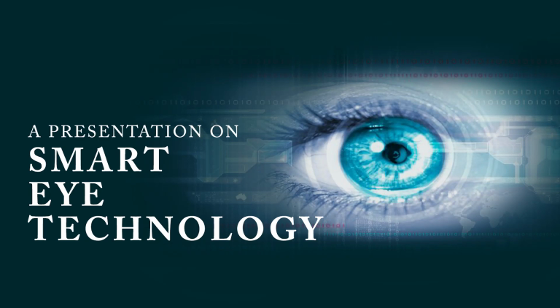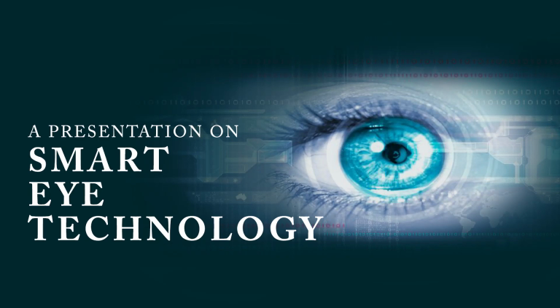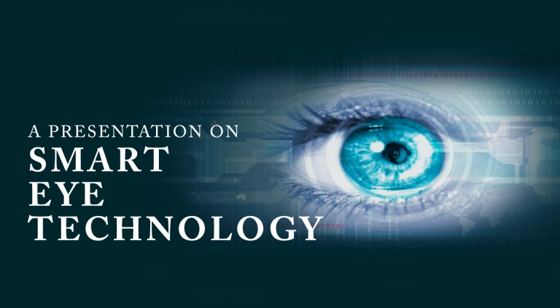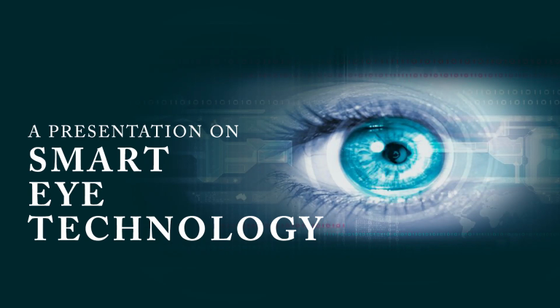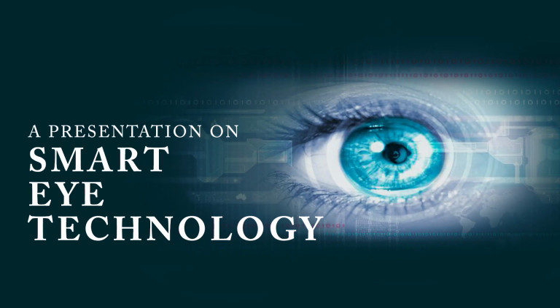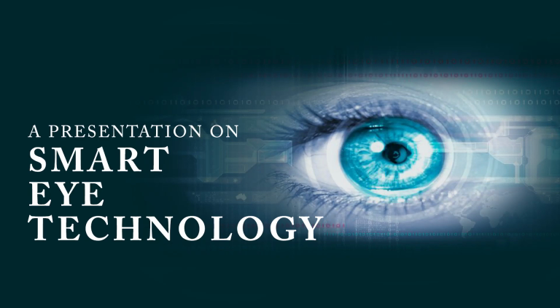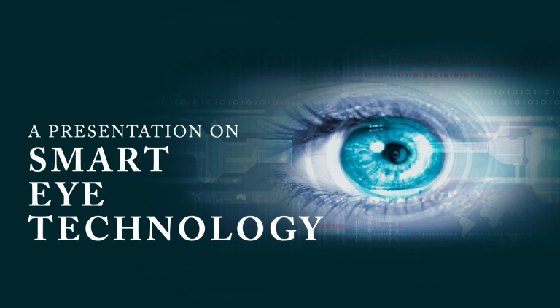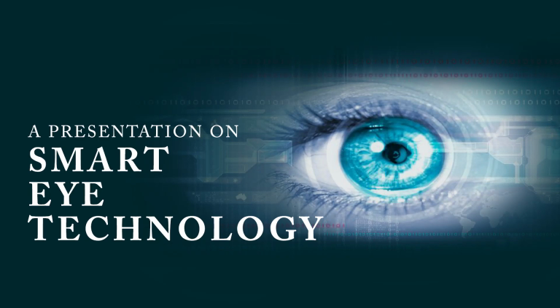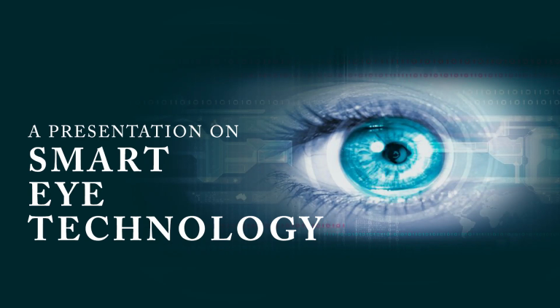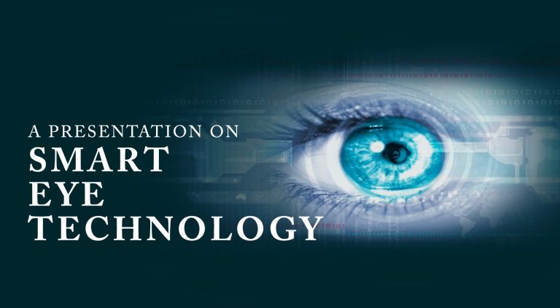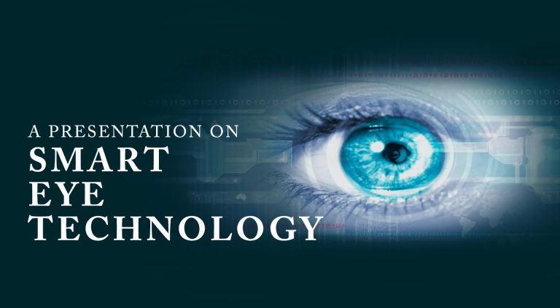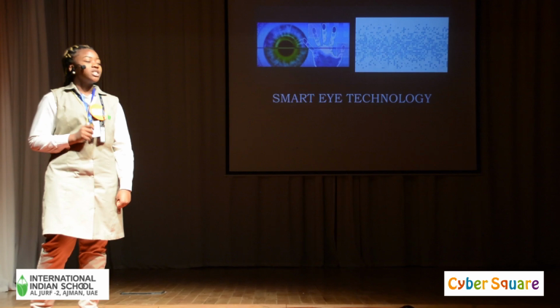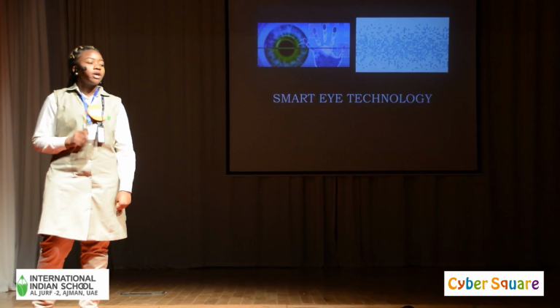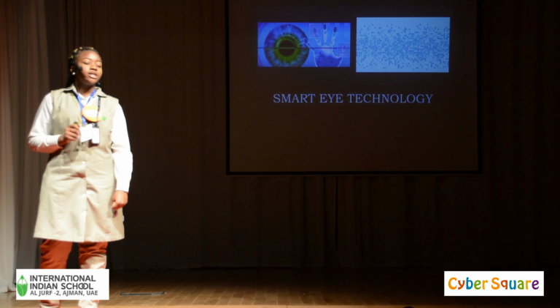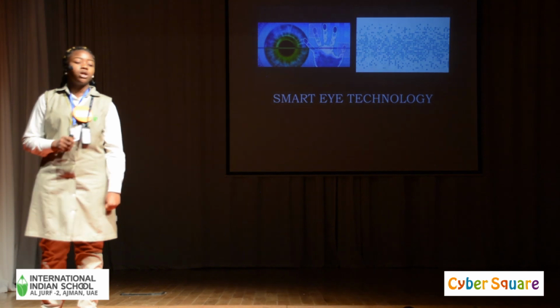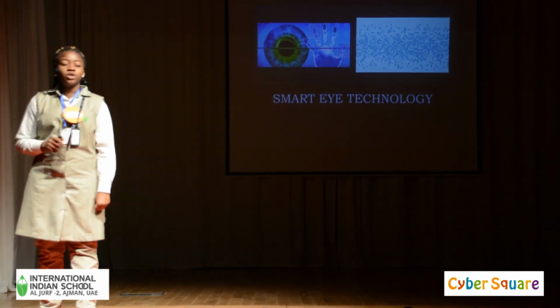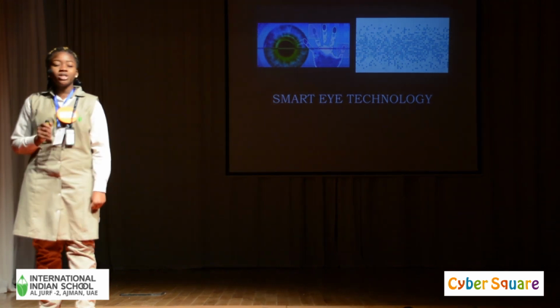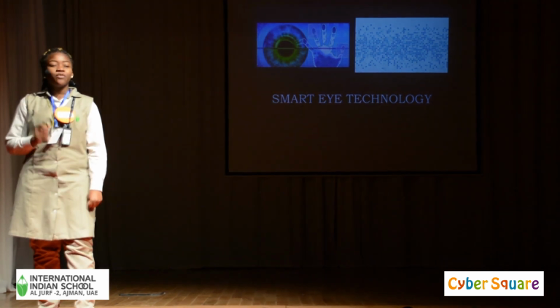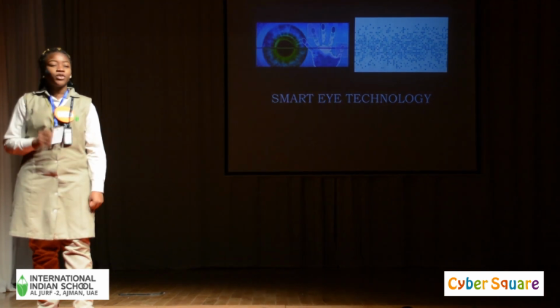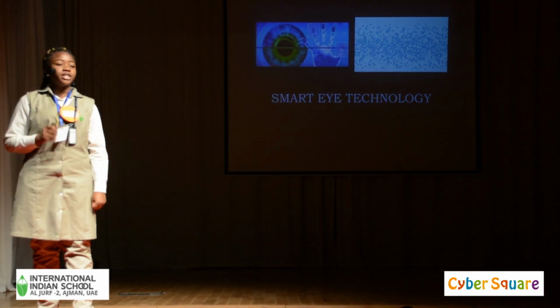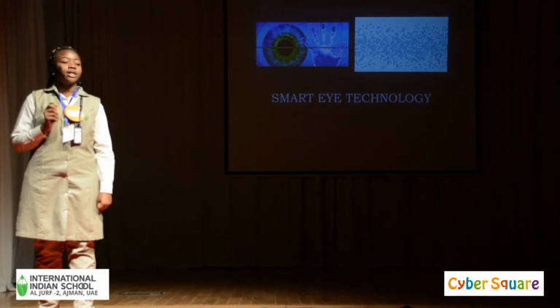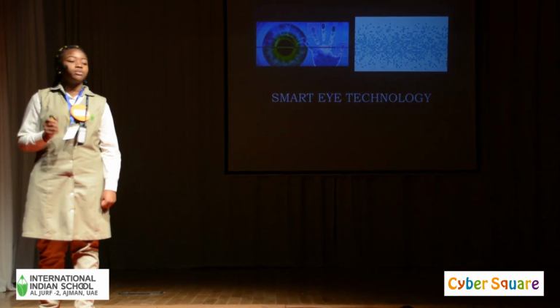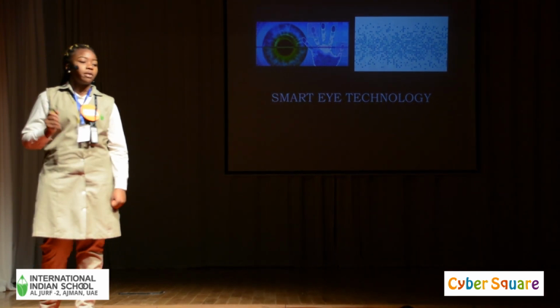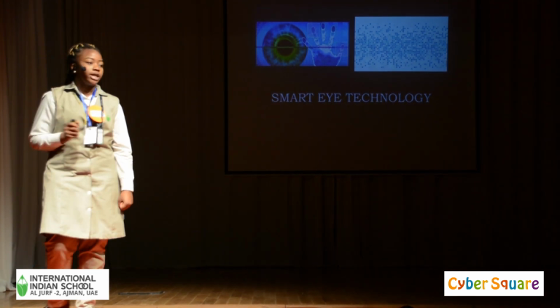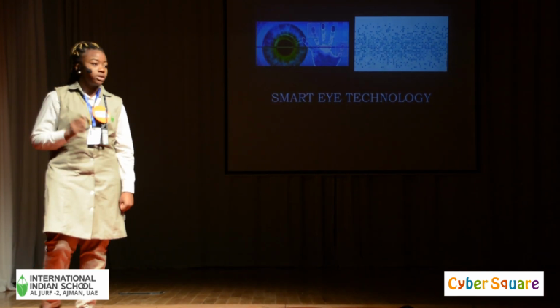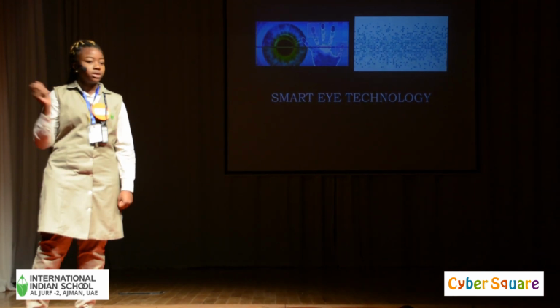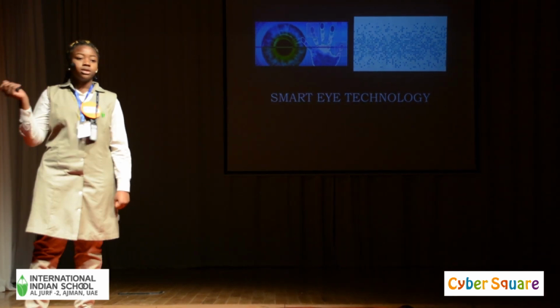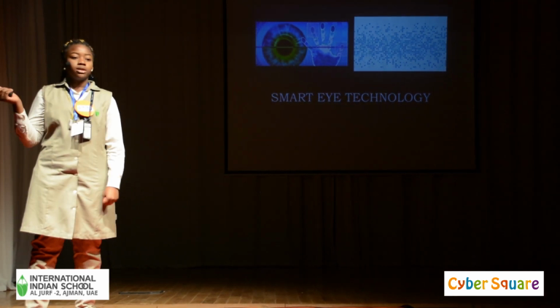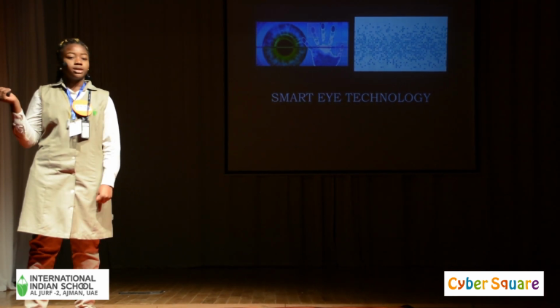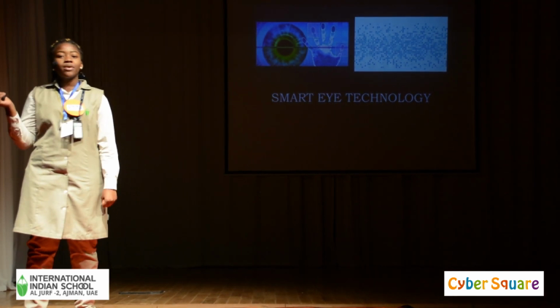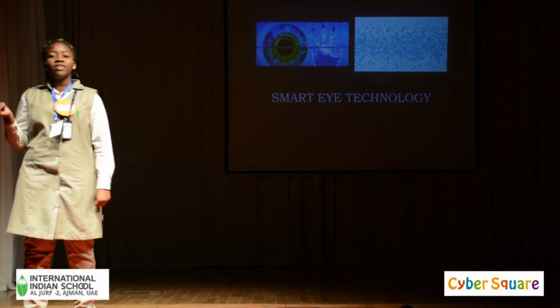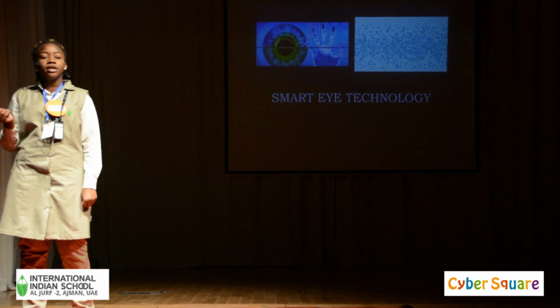Smart Eye Technology. When we hear the words Smart Eye Technology, what's the first thing that comes to our mind? Does anyone have an idea?